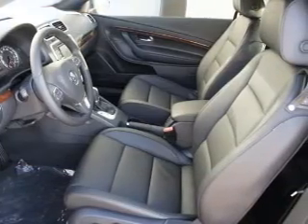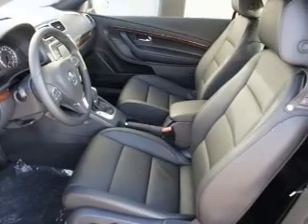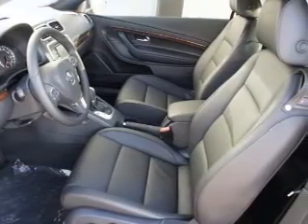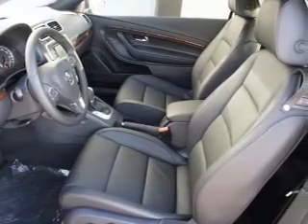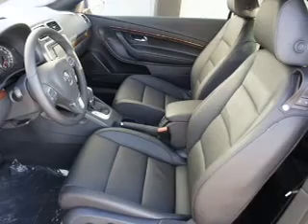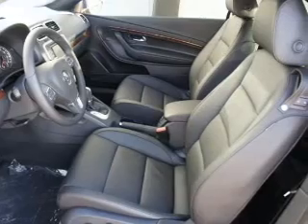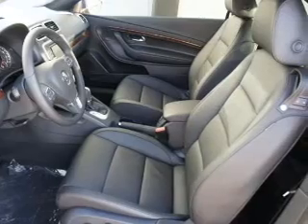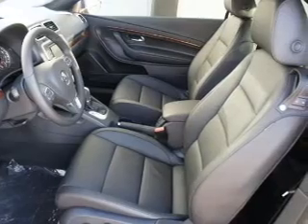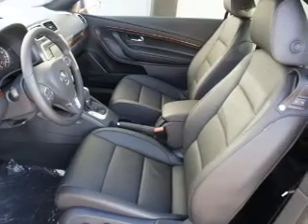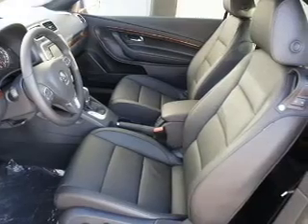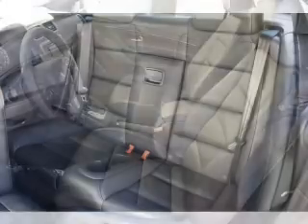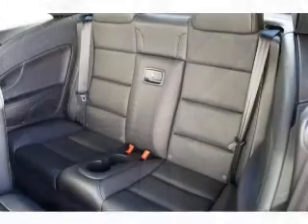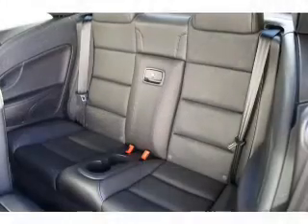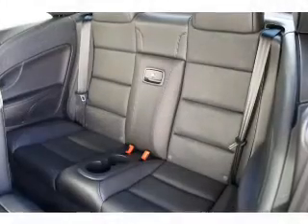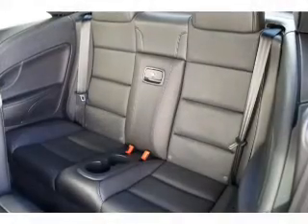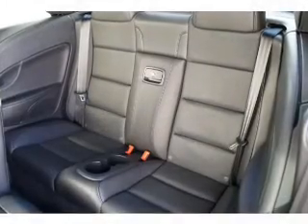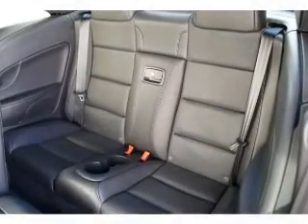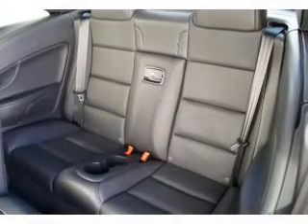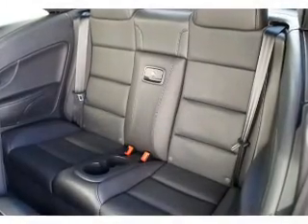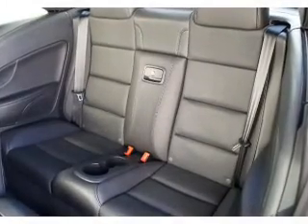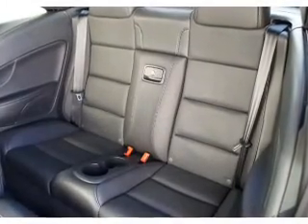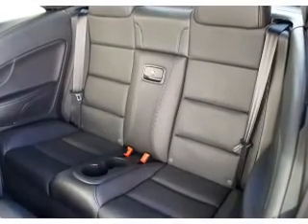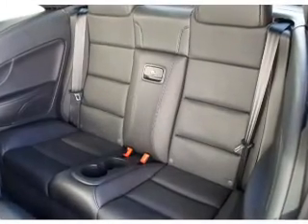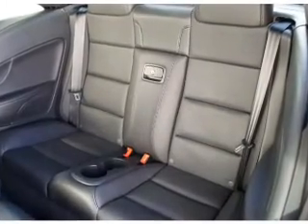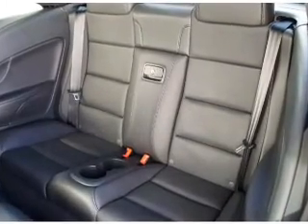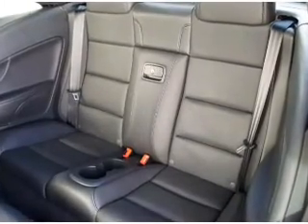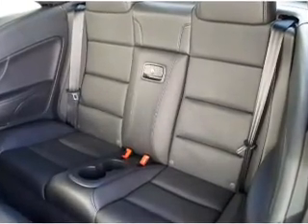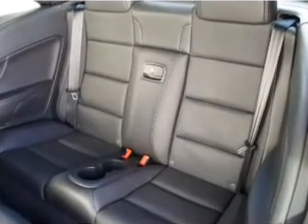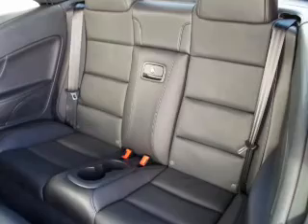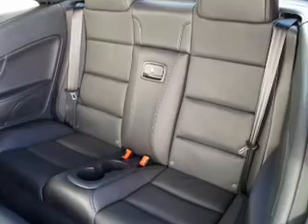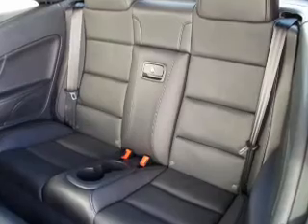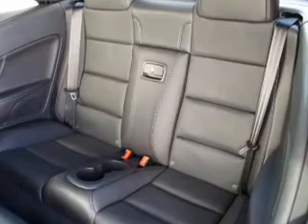Plus, enjoy these notable features that are included in this vehicle: air conditioning, power door locks, power windows, power steering, cruise control, and AM-FM stereo with a CD player.